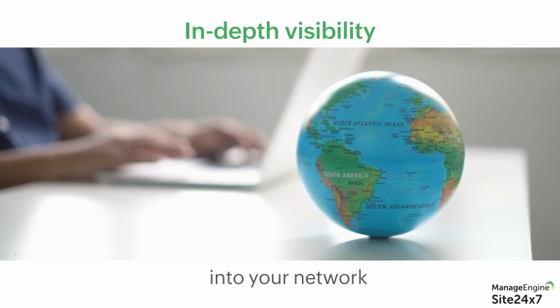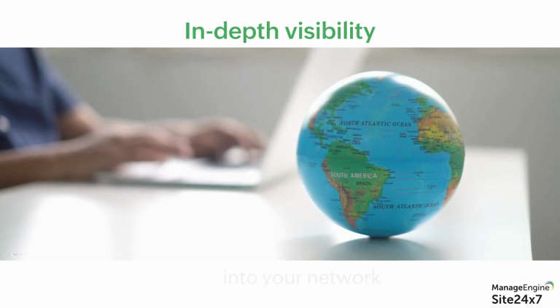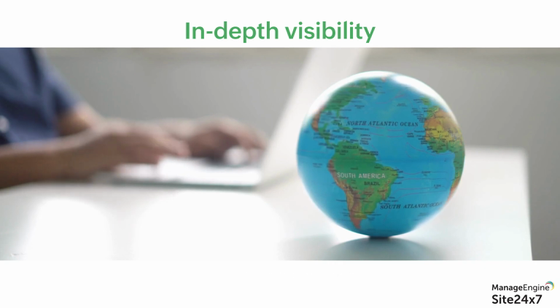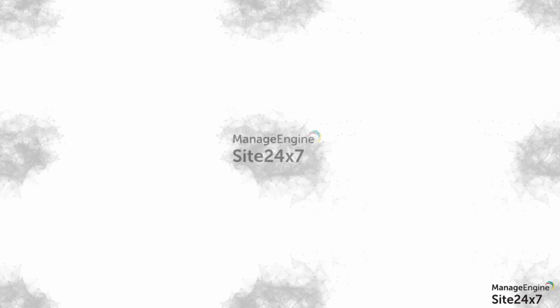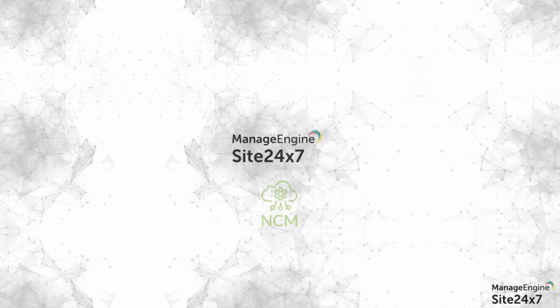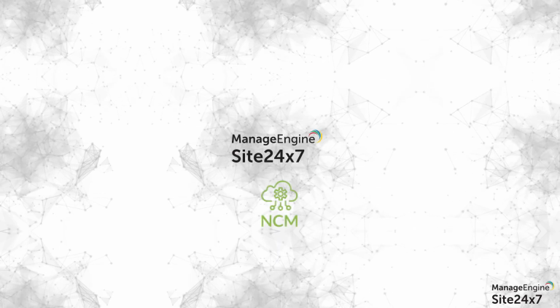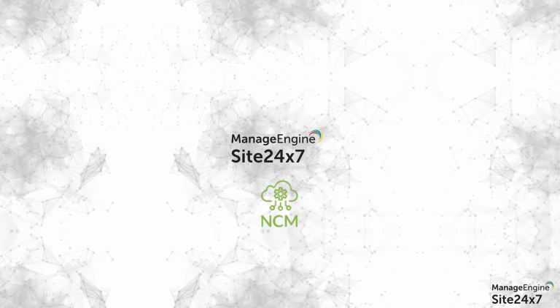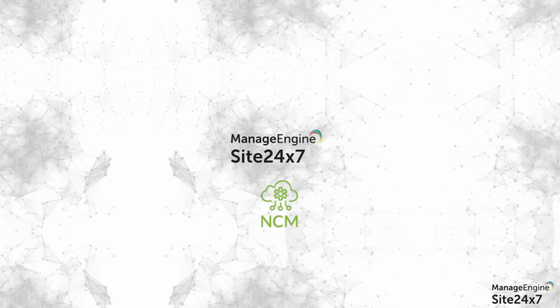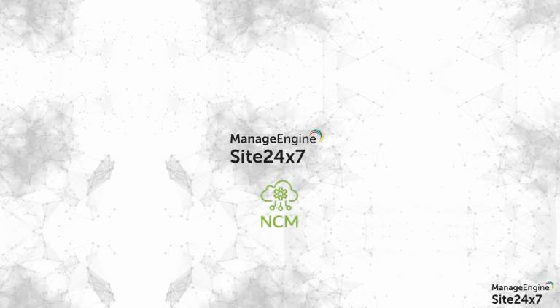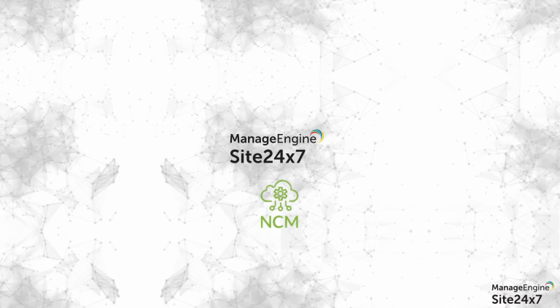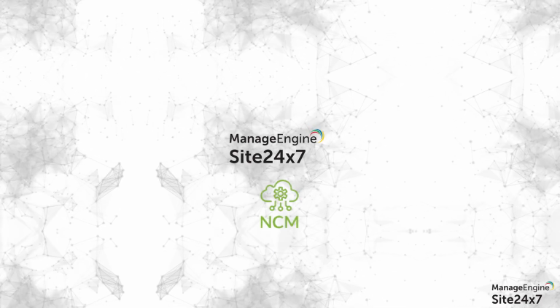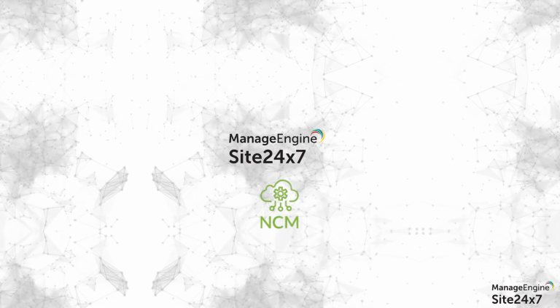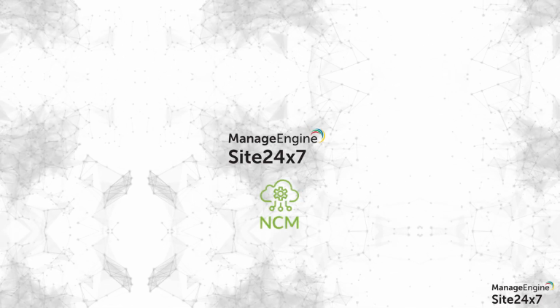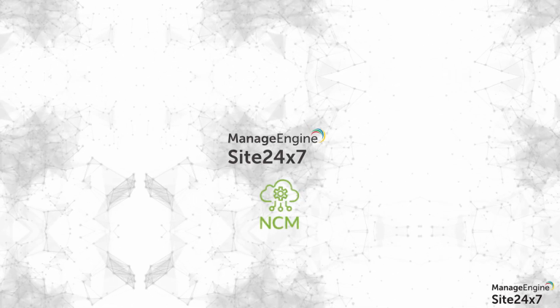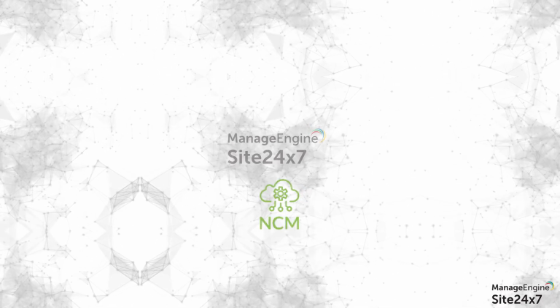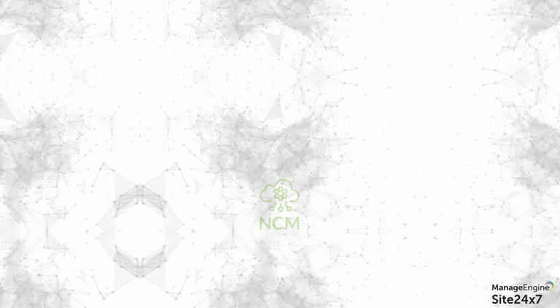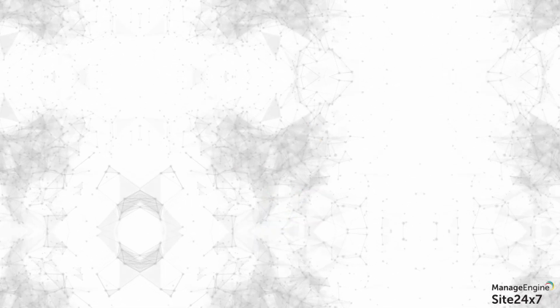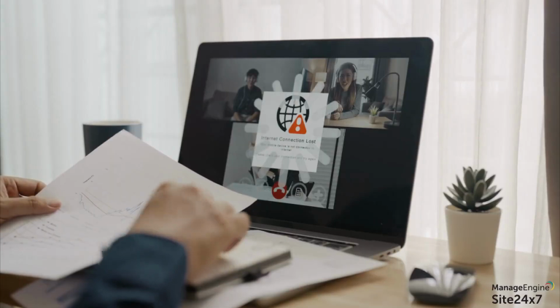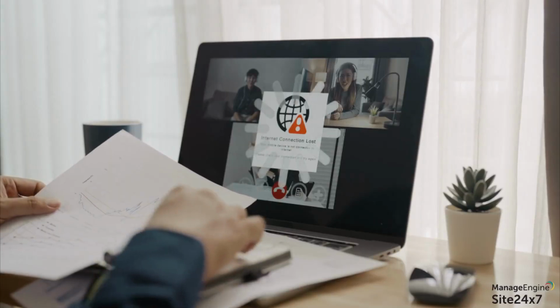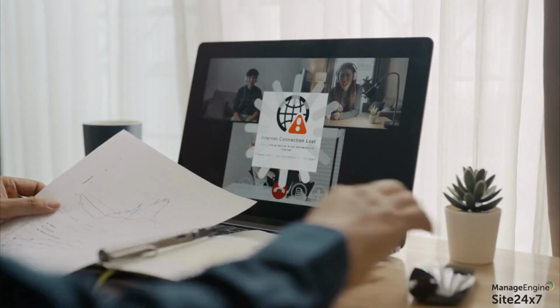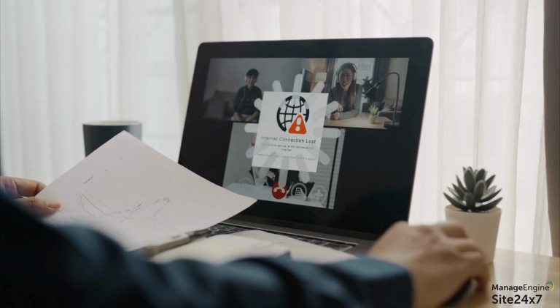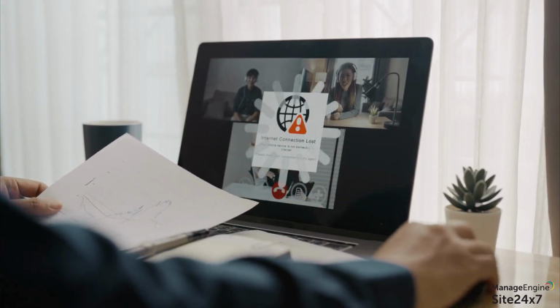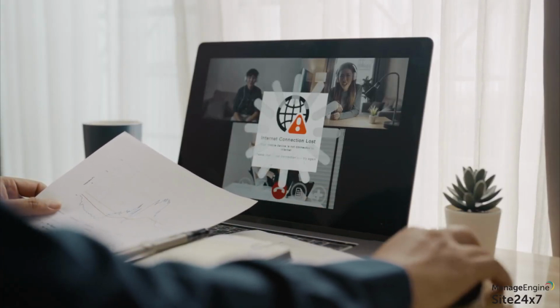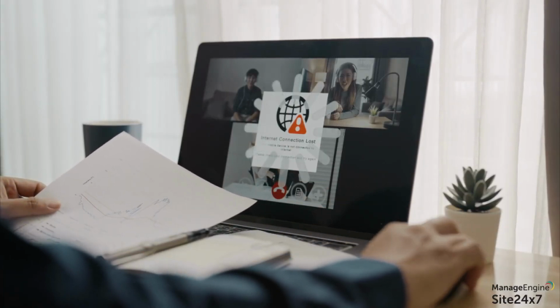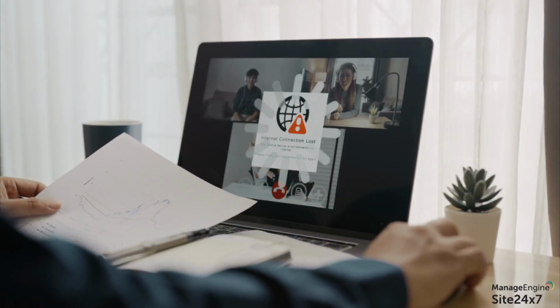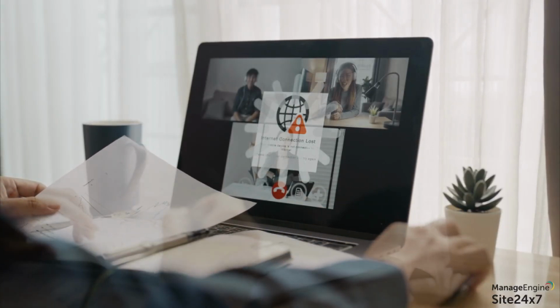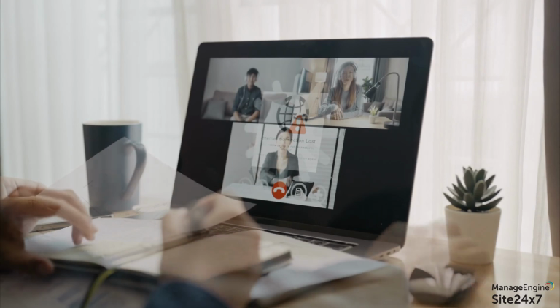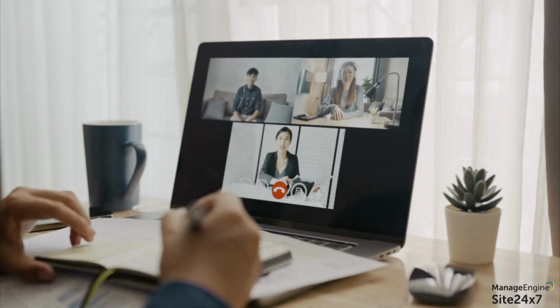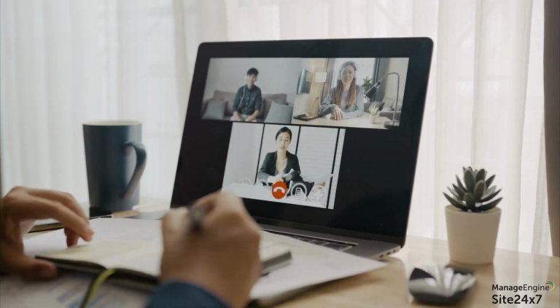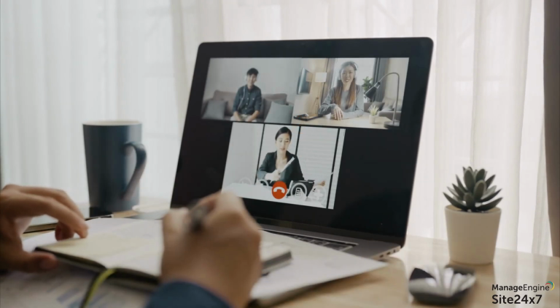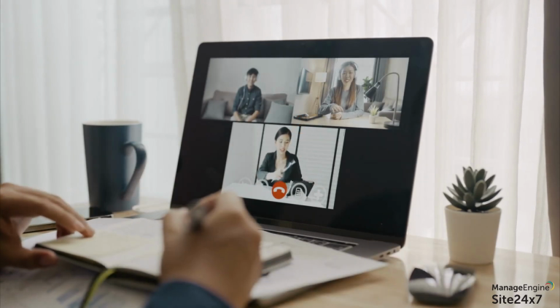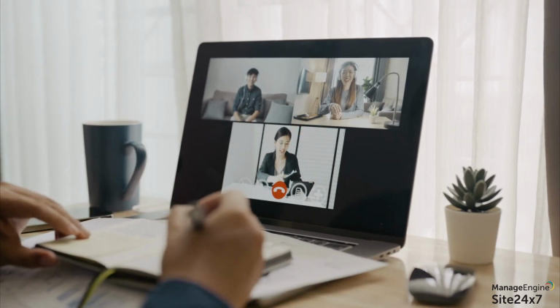Try Site247's network configuration manager today and say goodbye to ill-timed network outages.